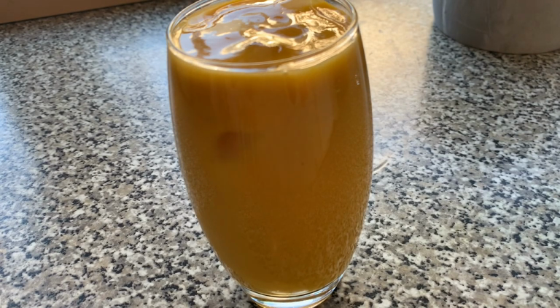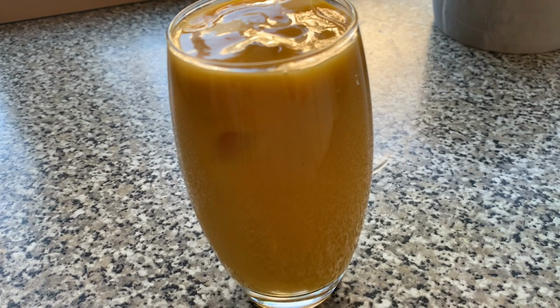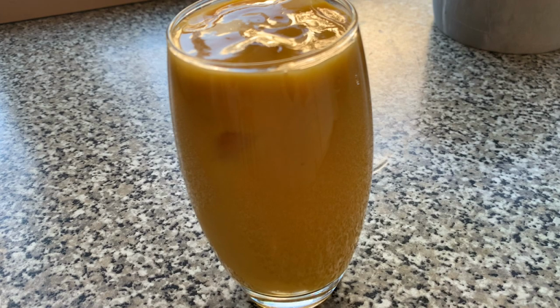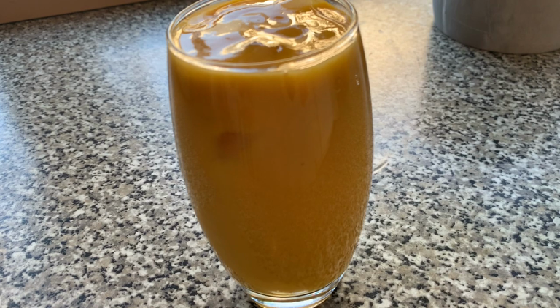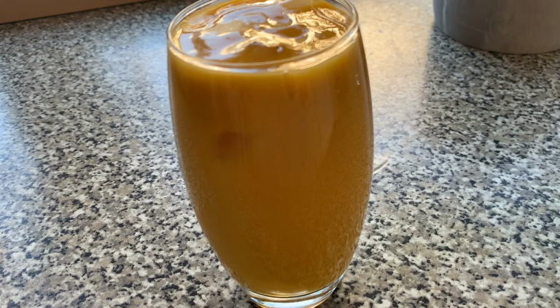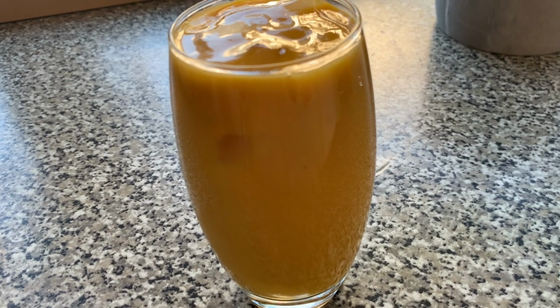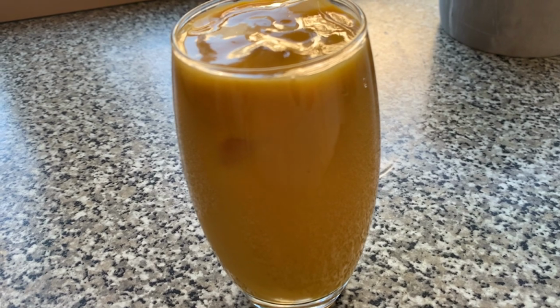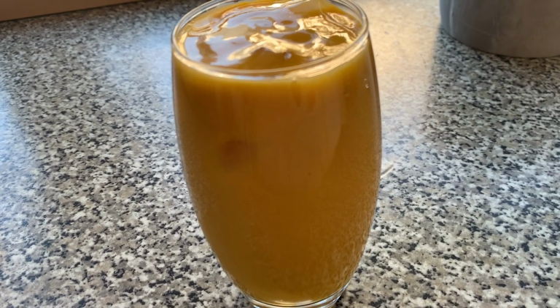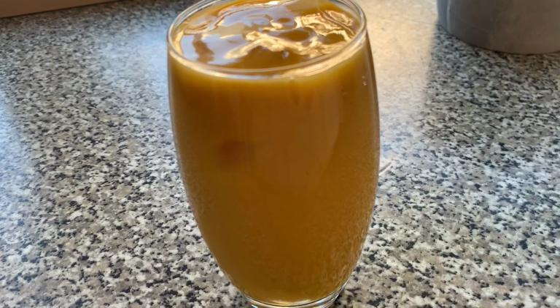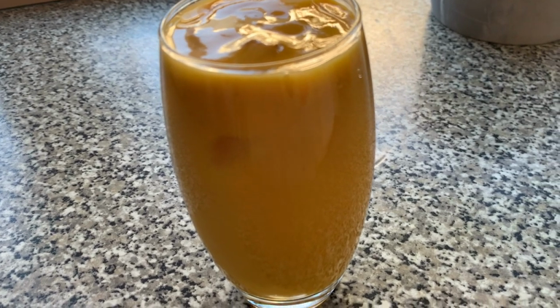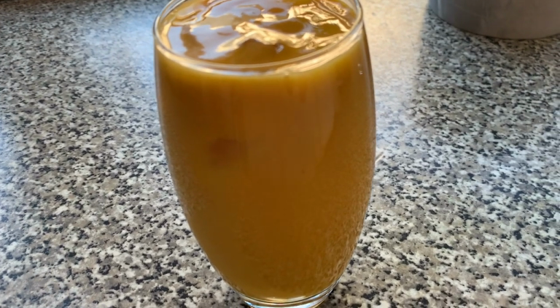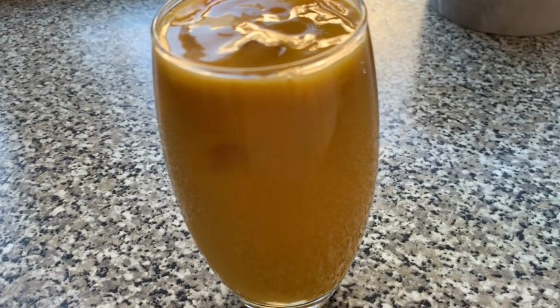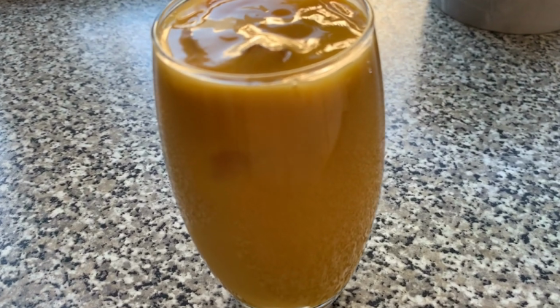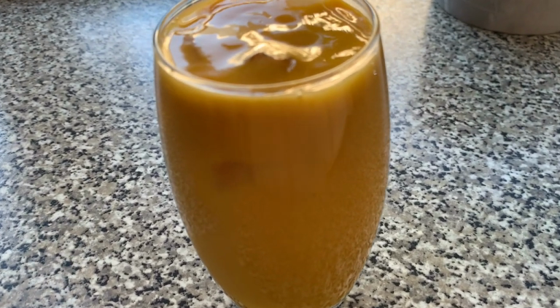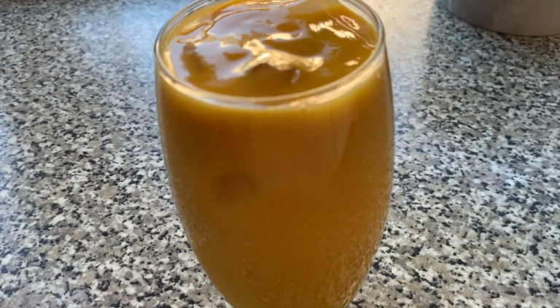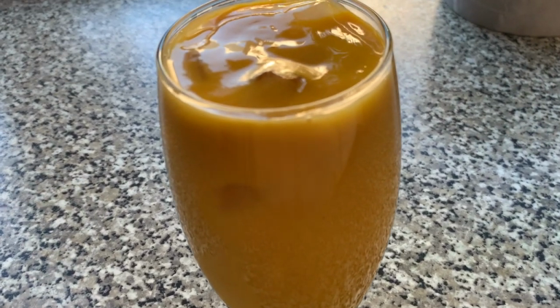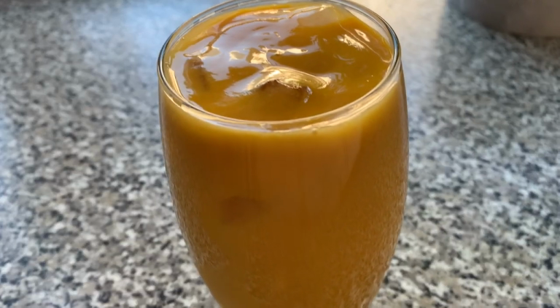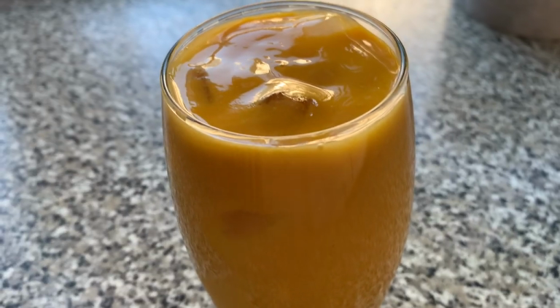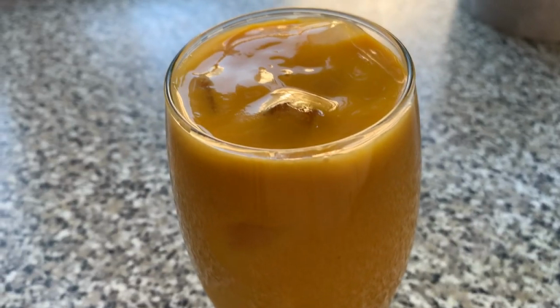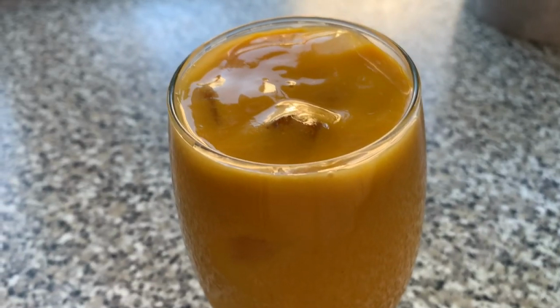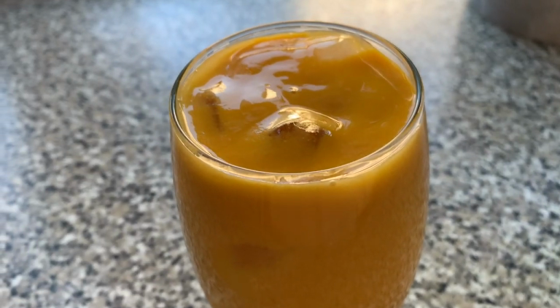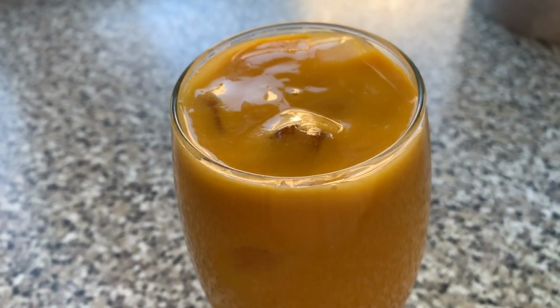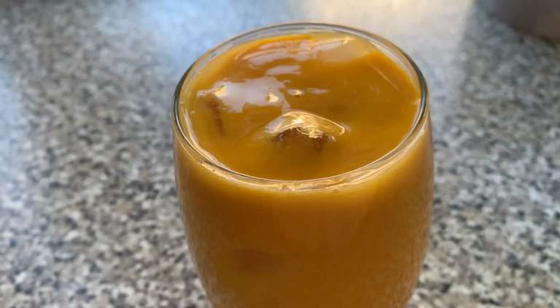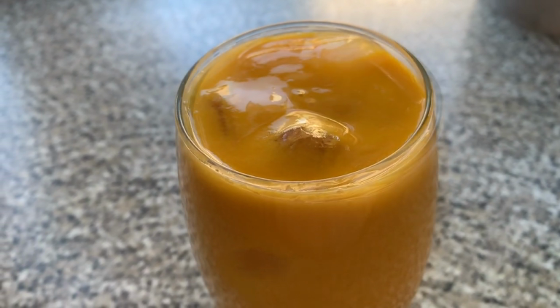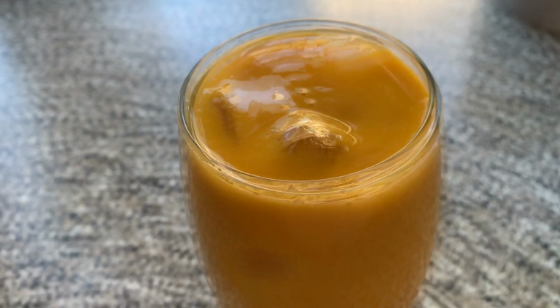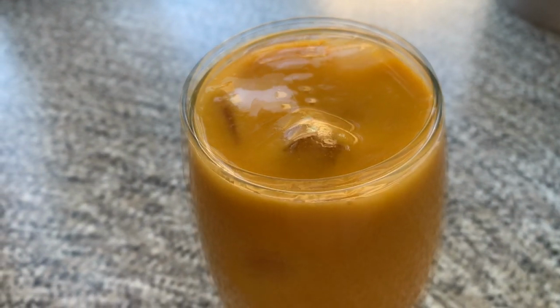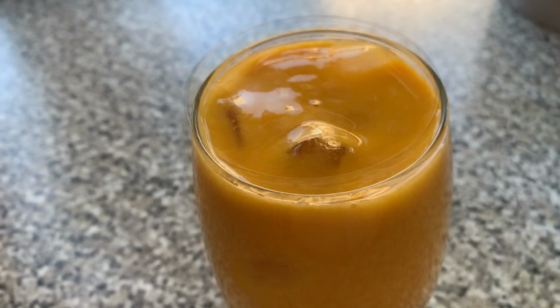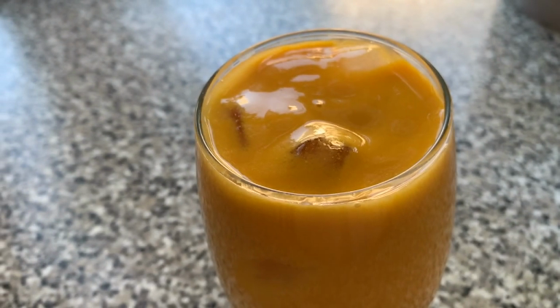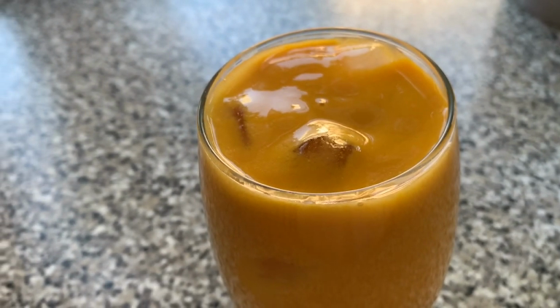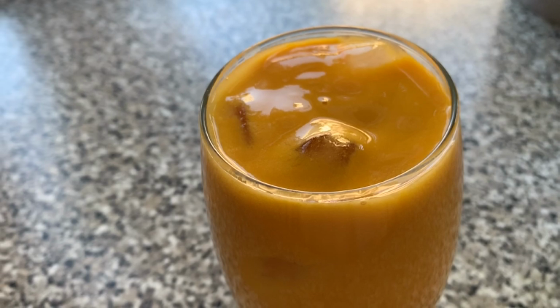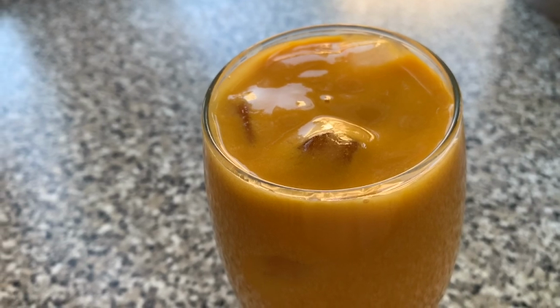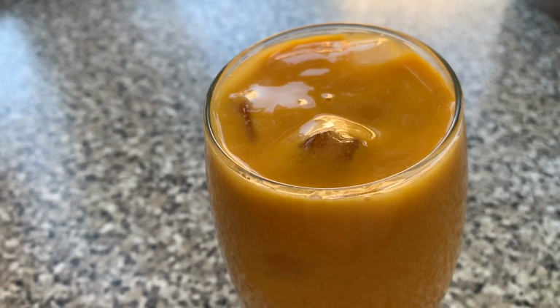In this first serving, I've chosen to garnish the mango milkshake with a little bit of mint.